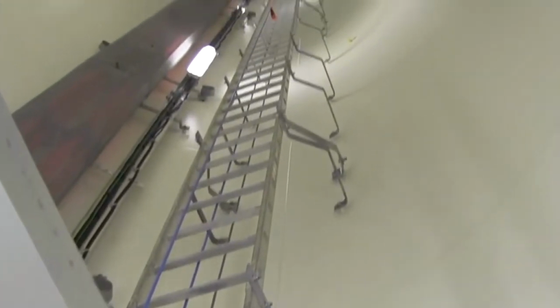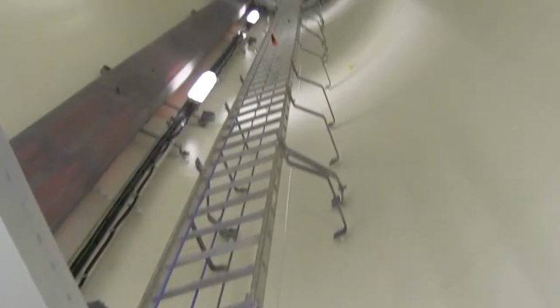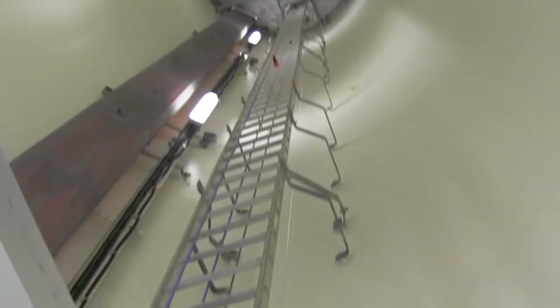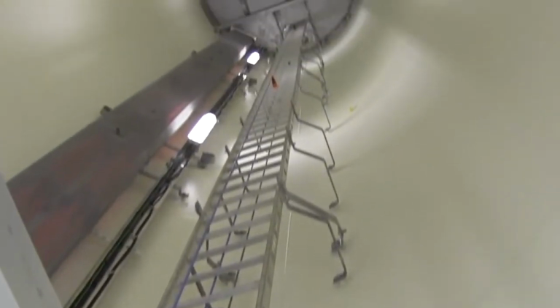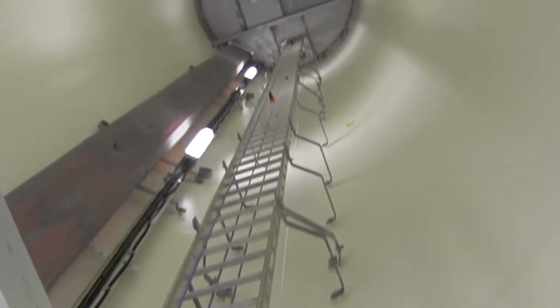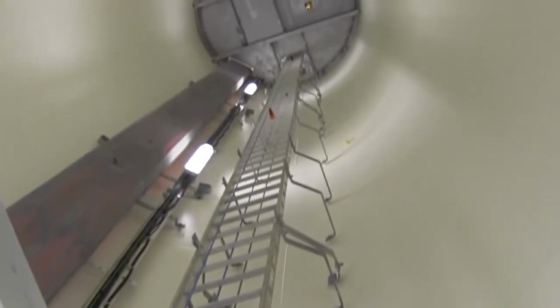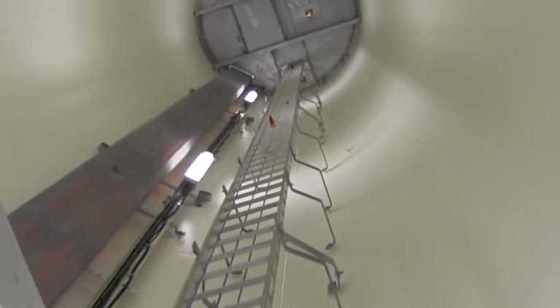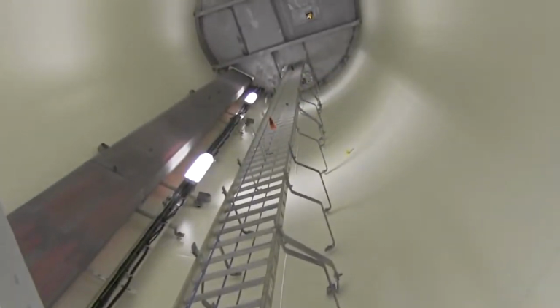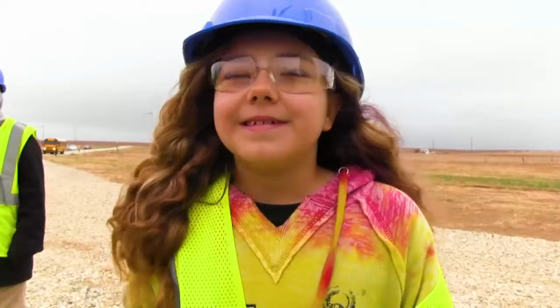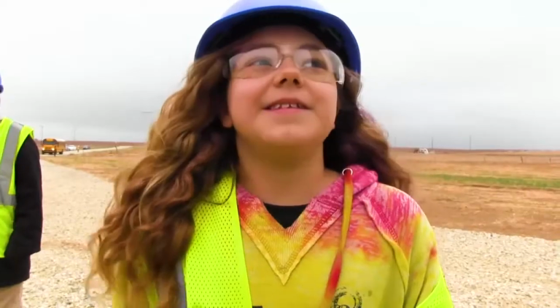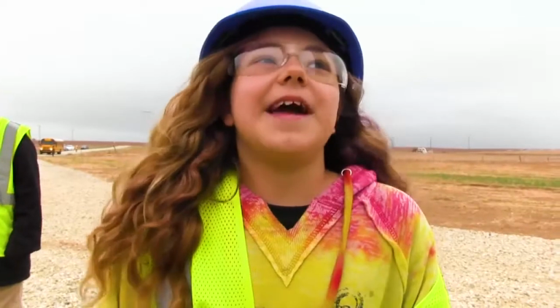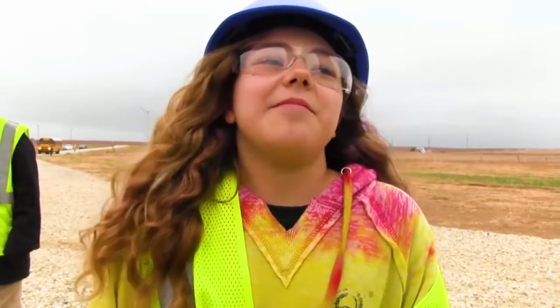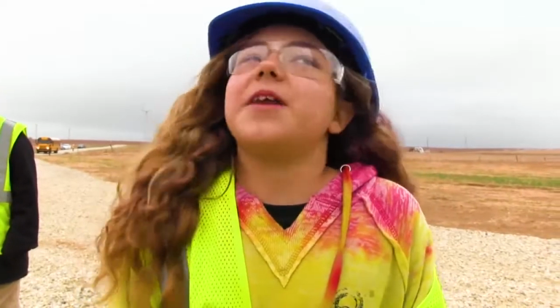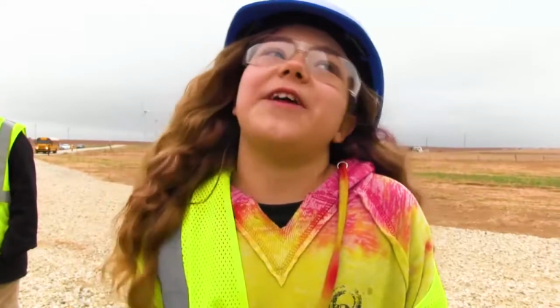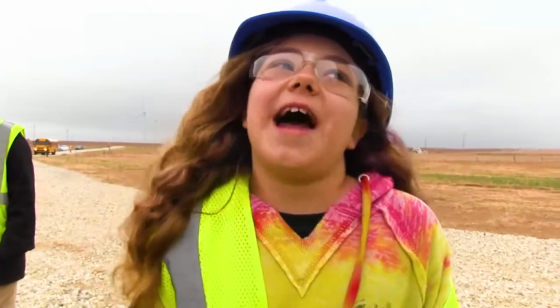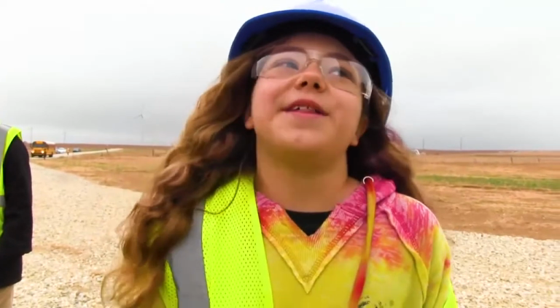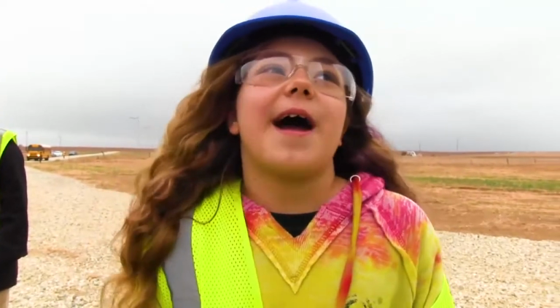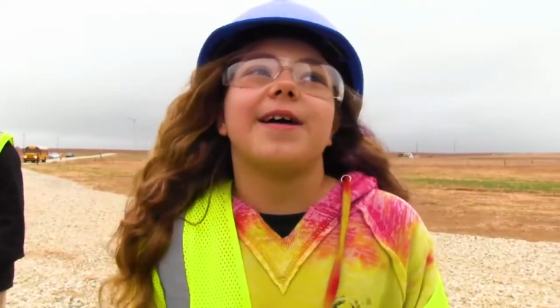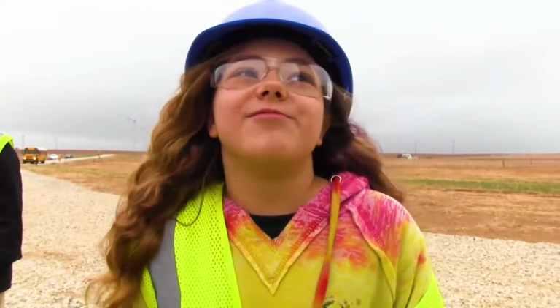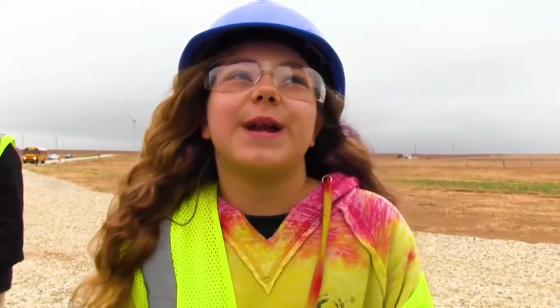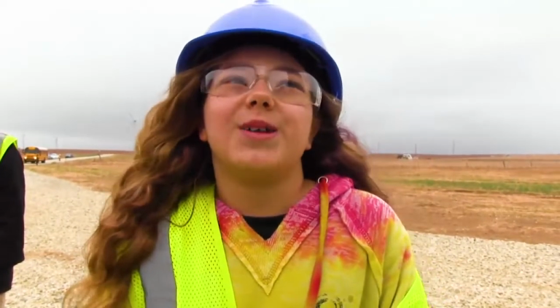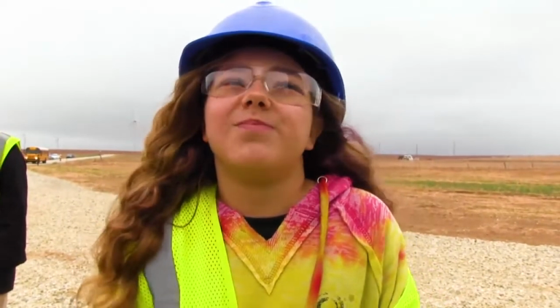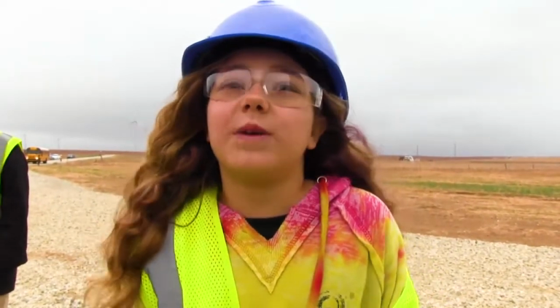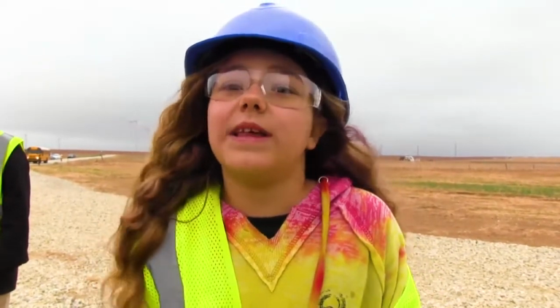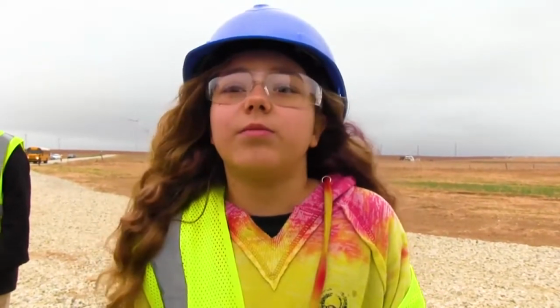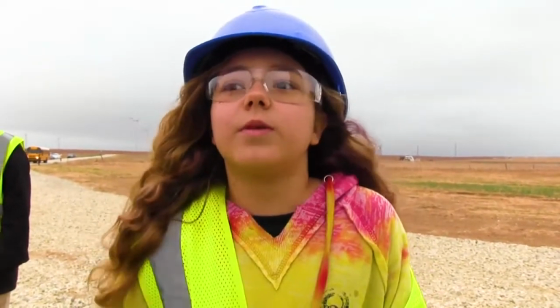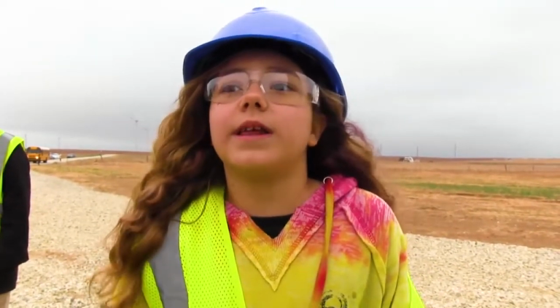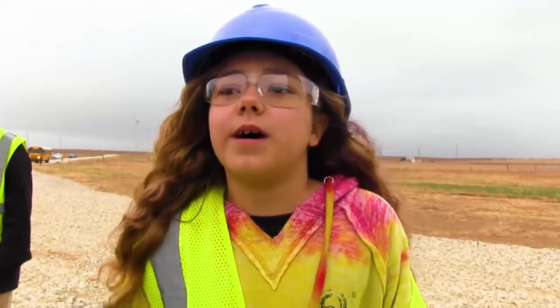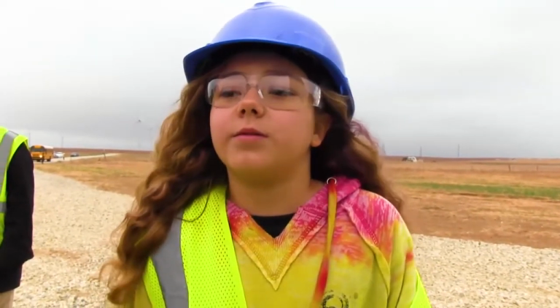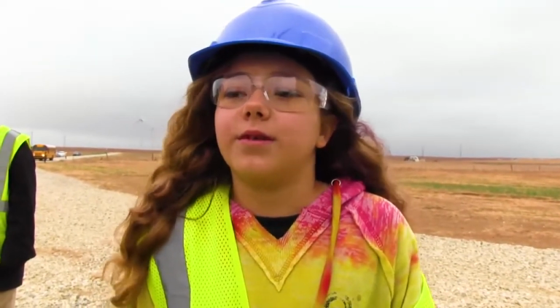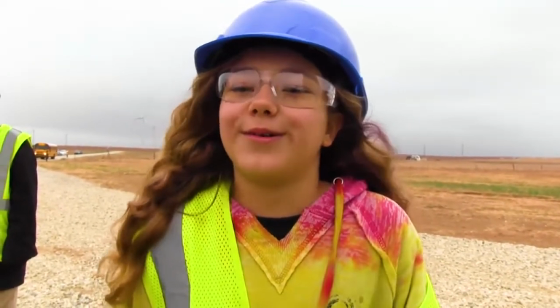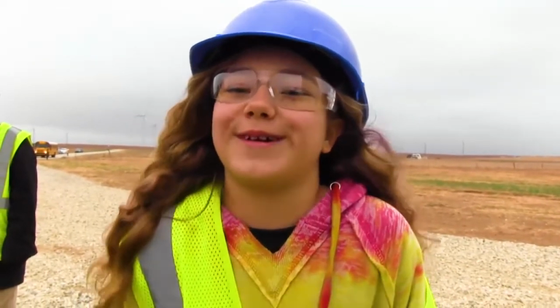Do you think you can climb up there? Yeah, I'm not afraid of heights. I've been on really, really tall roller coasters.